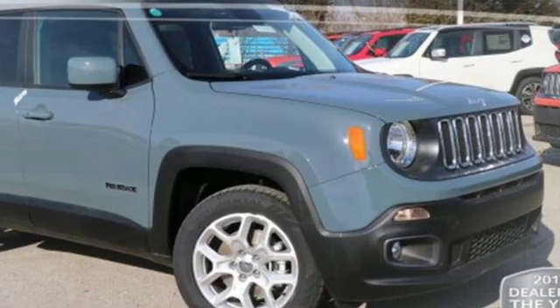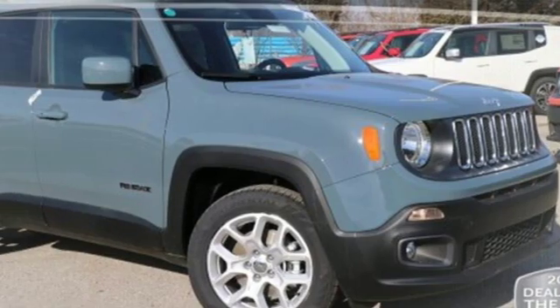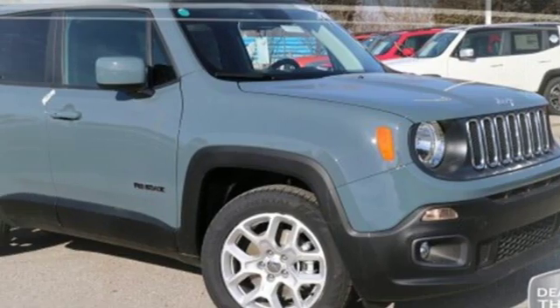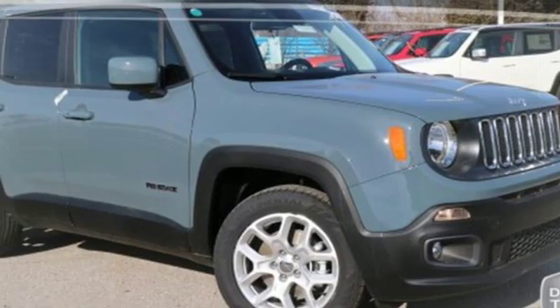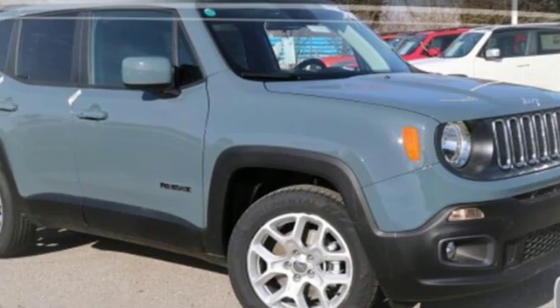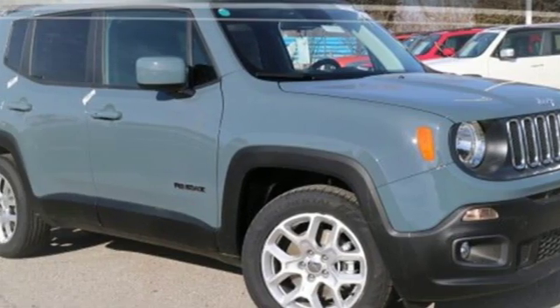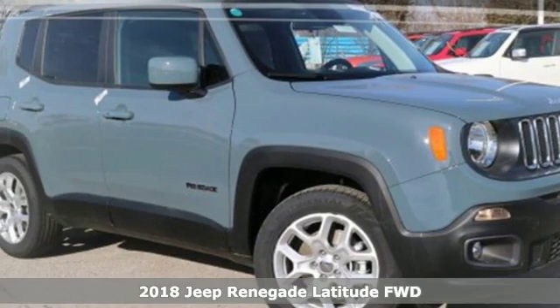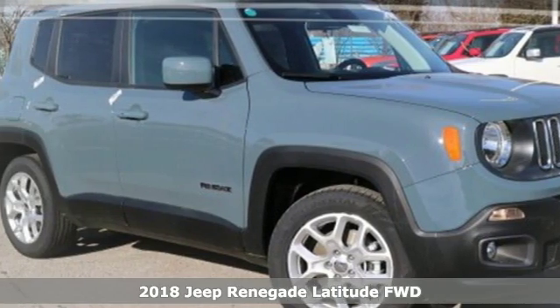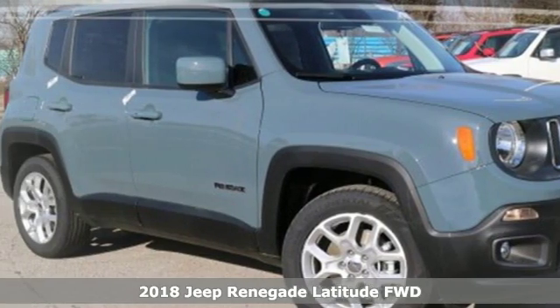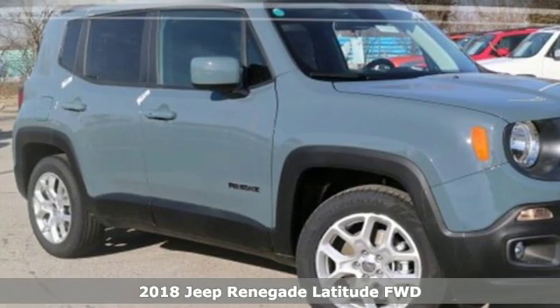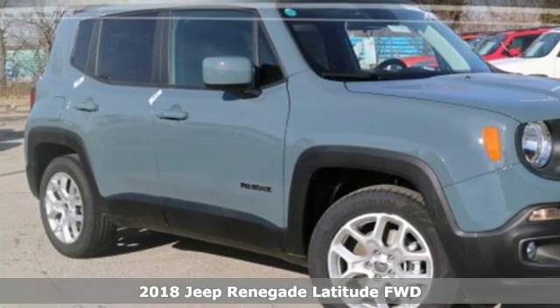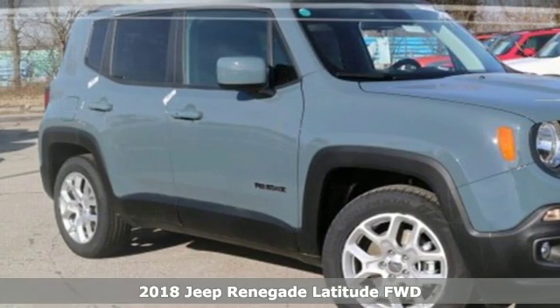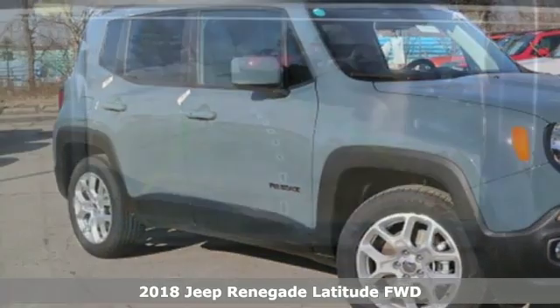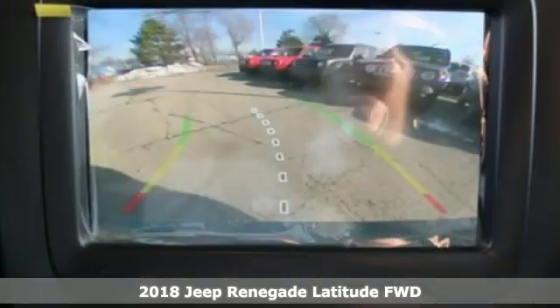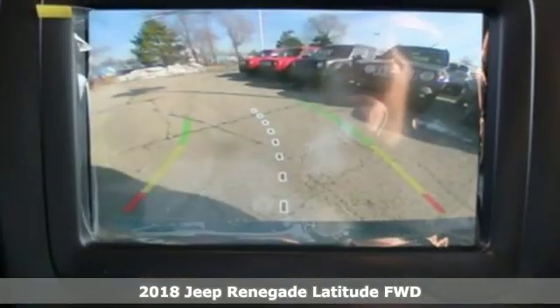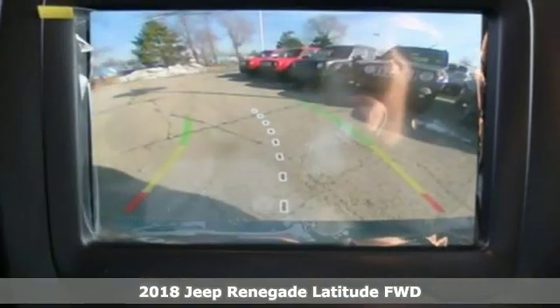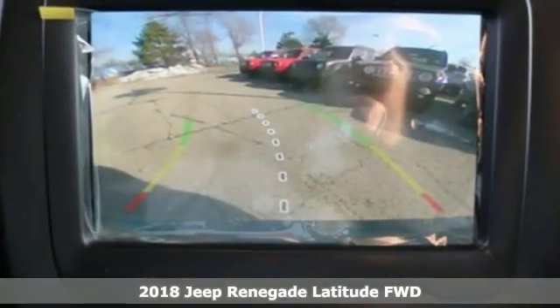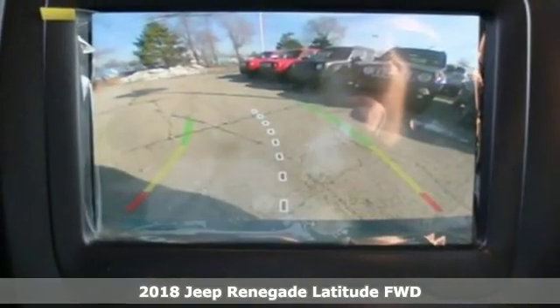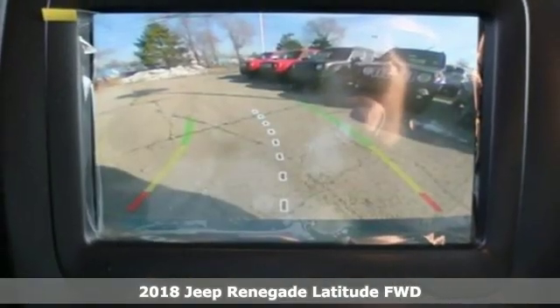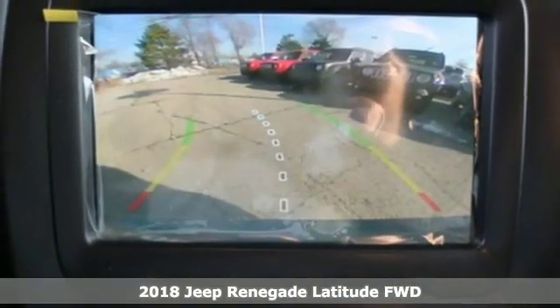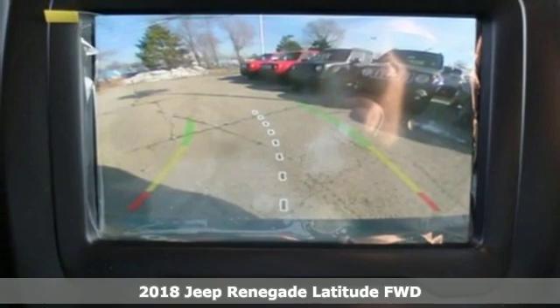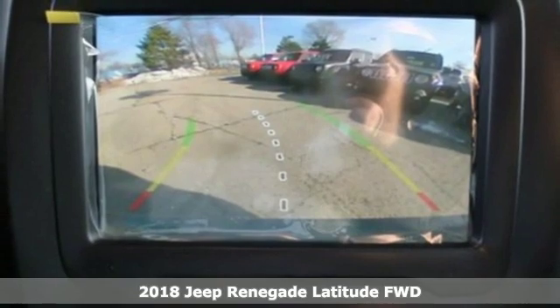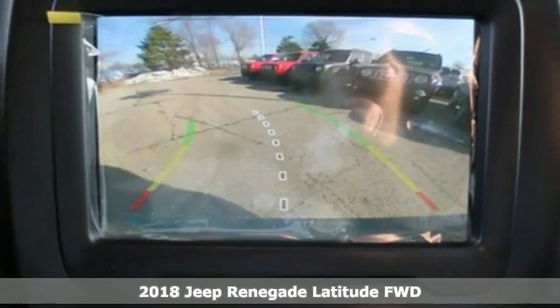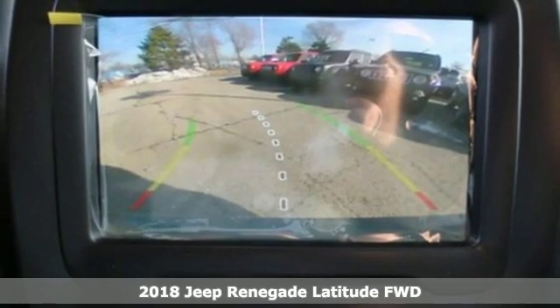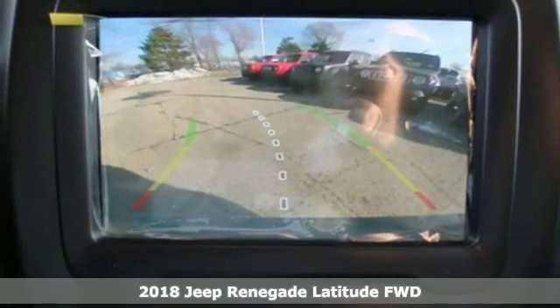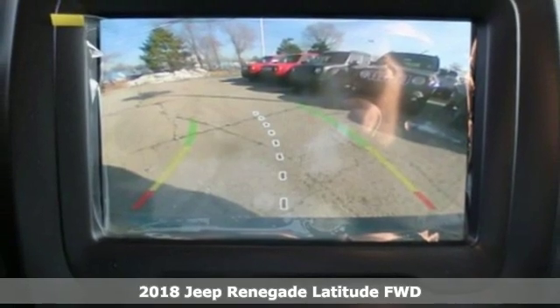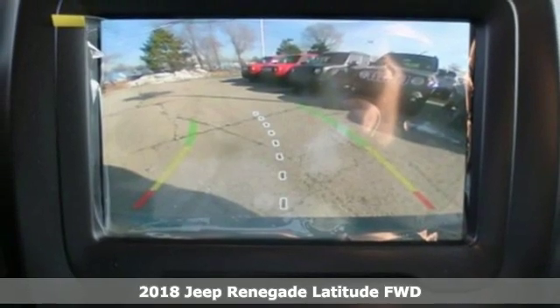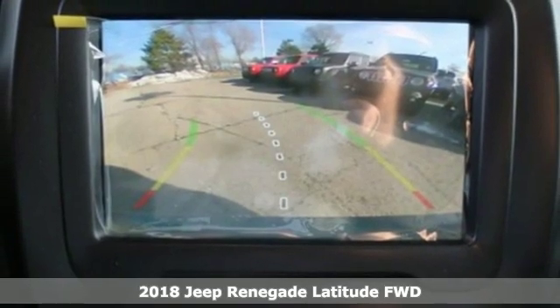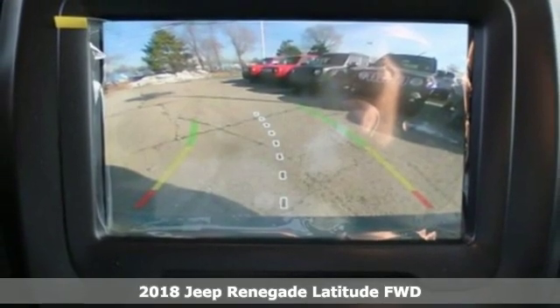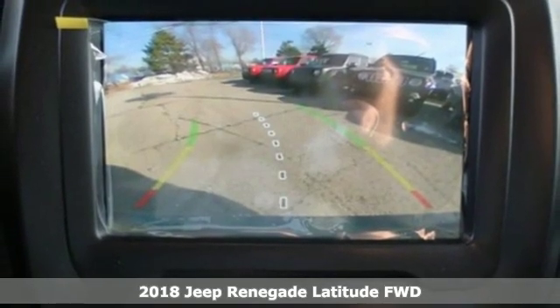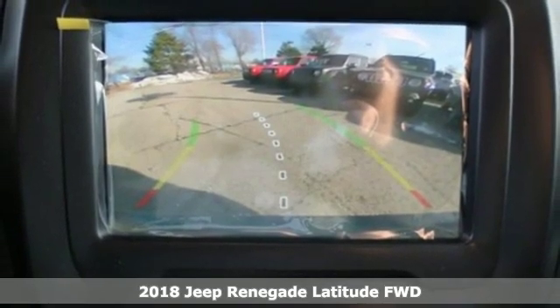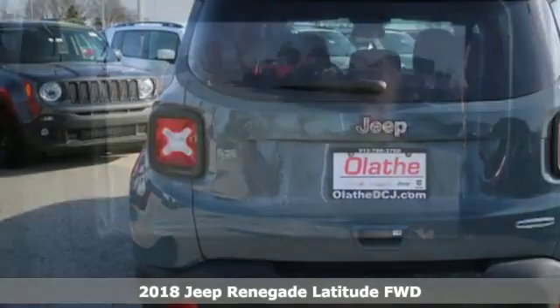Here's a new 2018 Jeep Renegade. Everywhere you want to go, anything you want to do, Jeep takes you there.